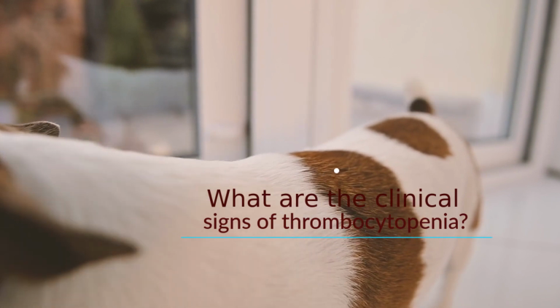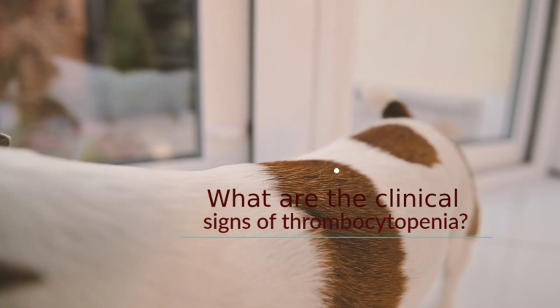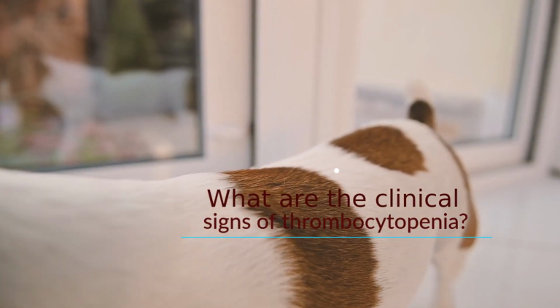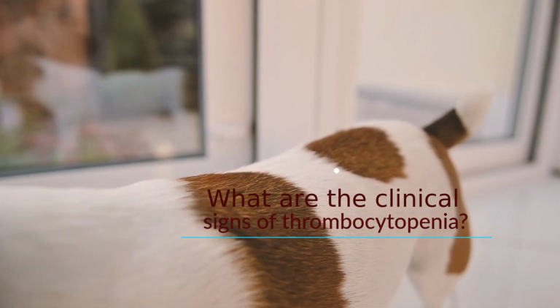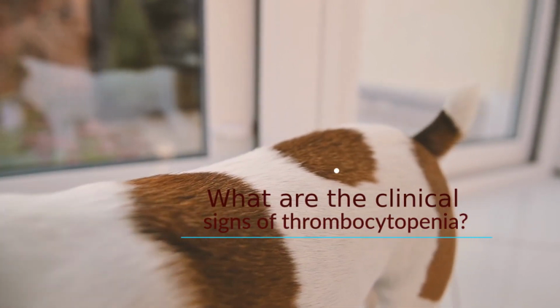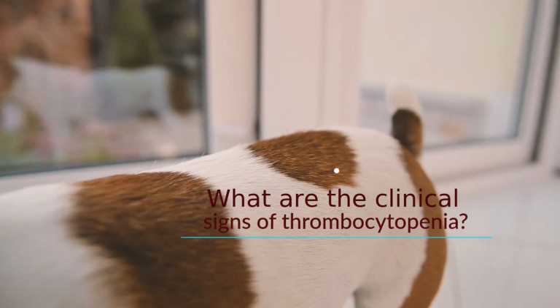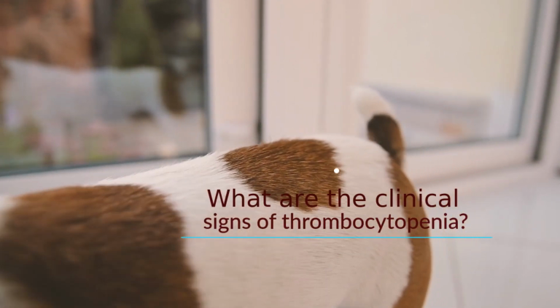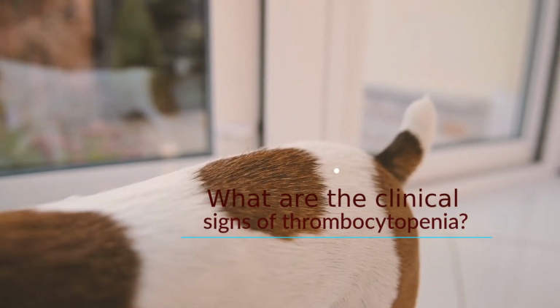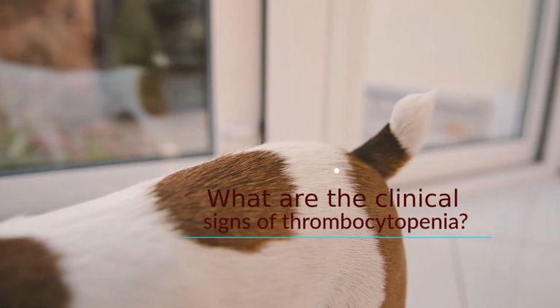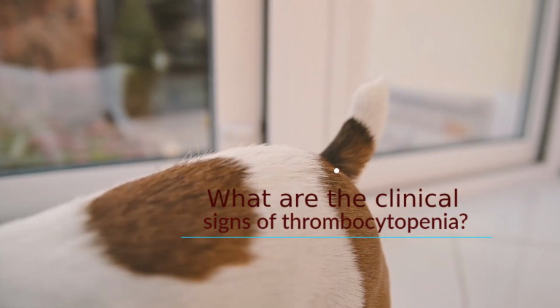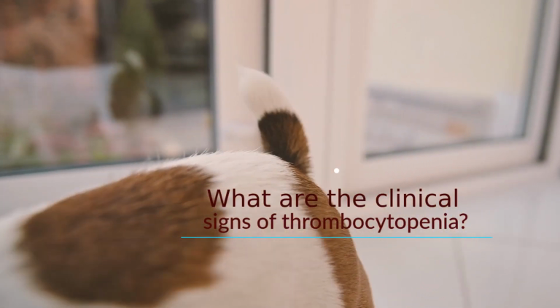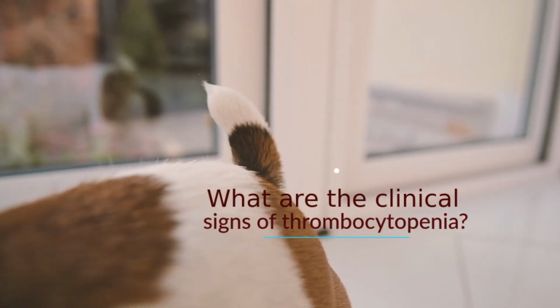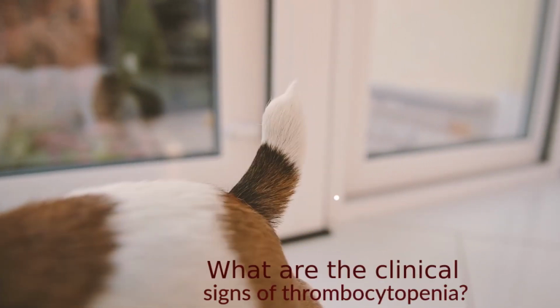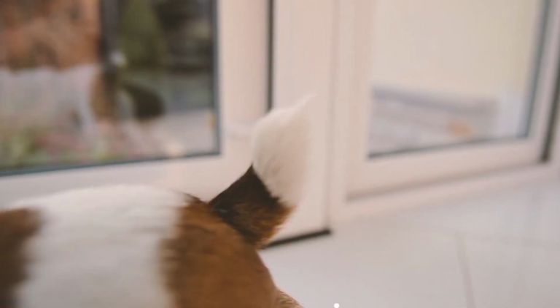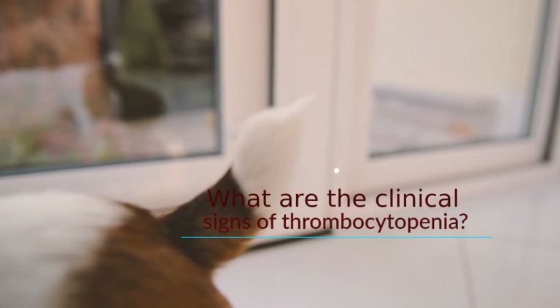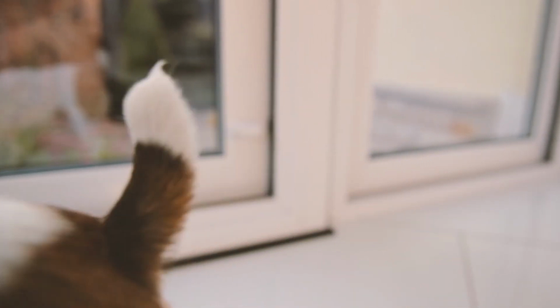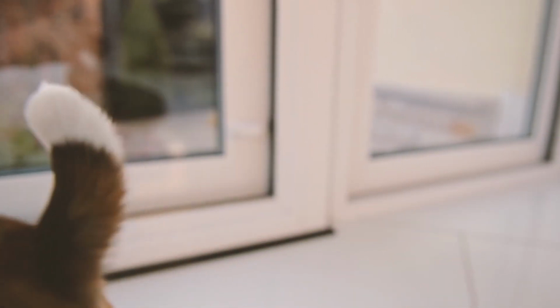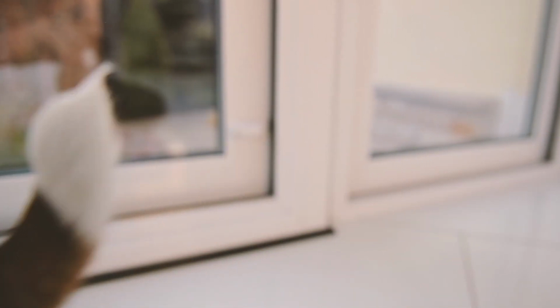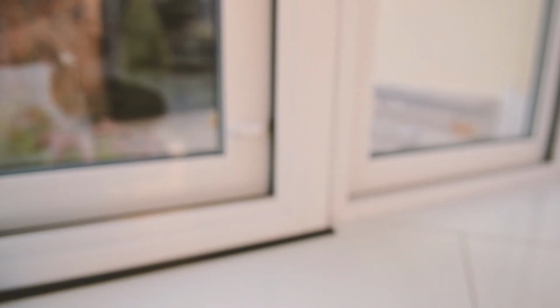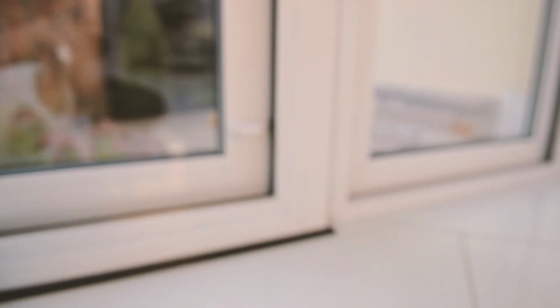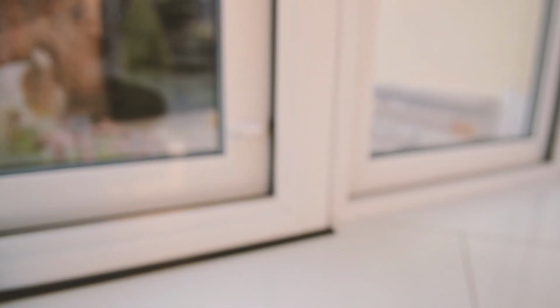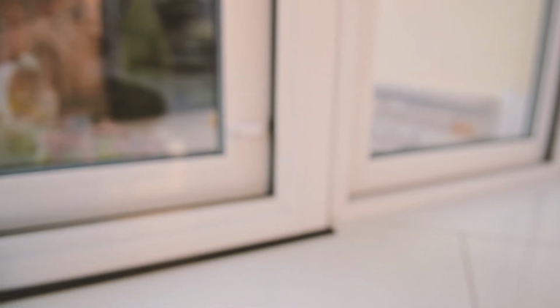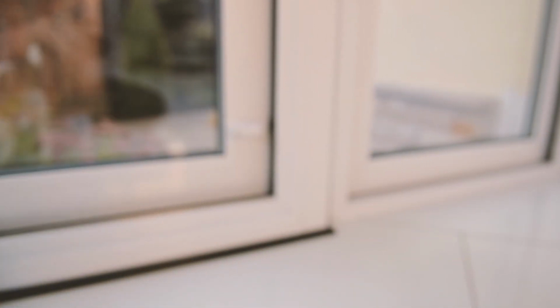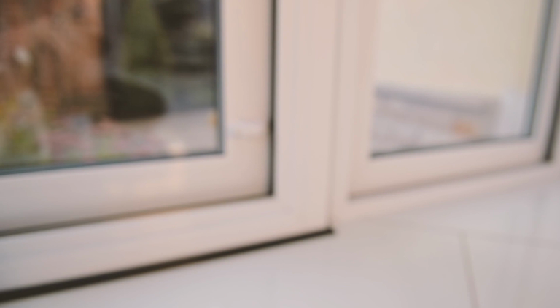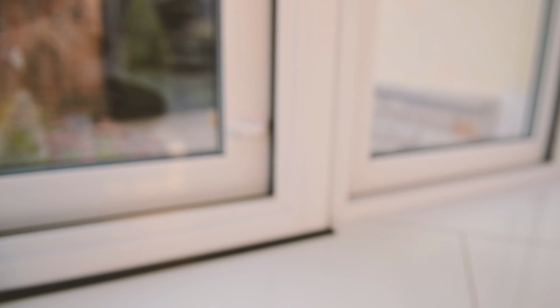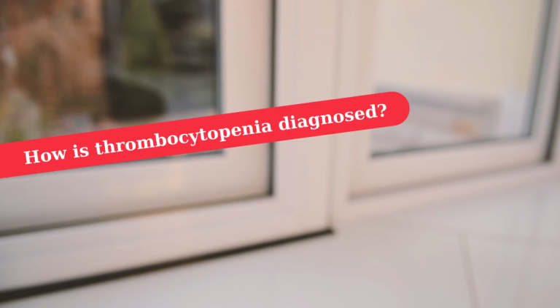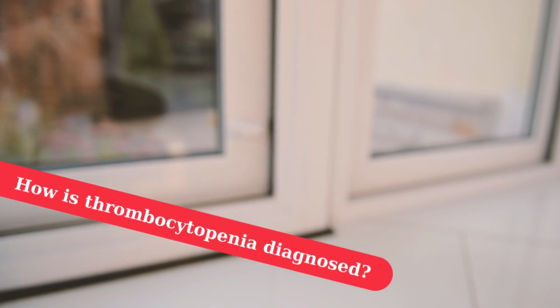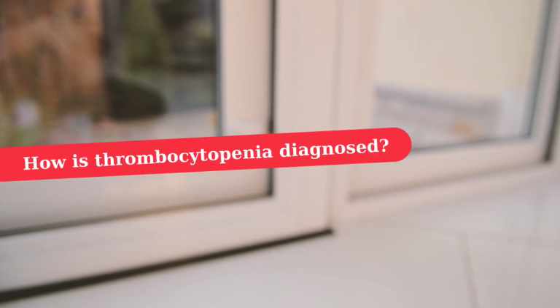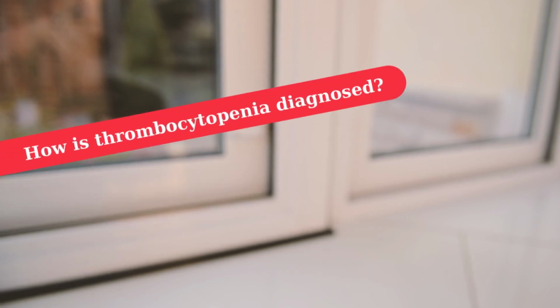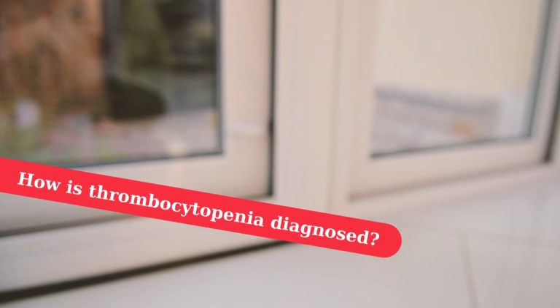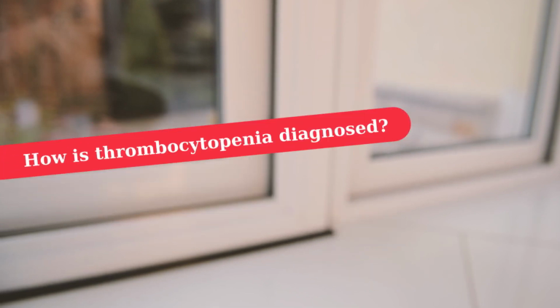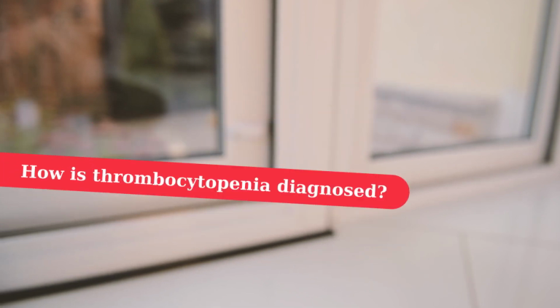Many dogs with thrombocytopenia will not show any obvious signs, which is why blood tests are so important. How is thrombocytopenia diagnosed?